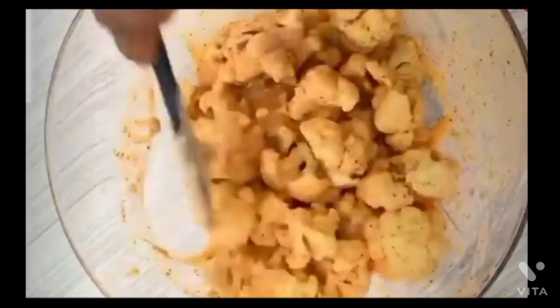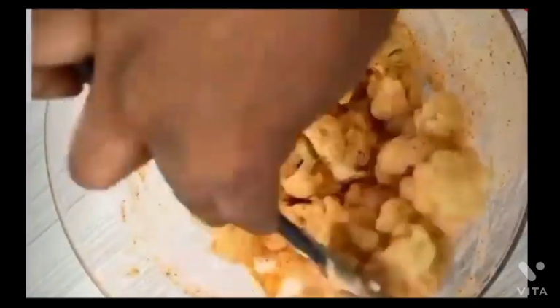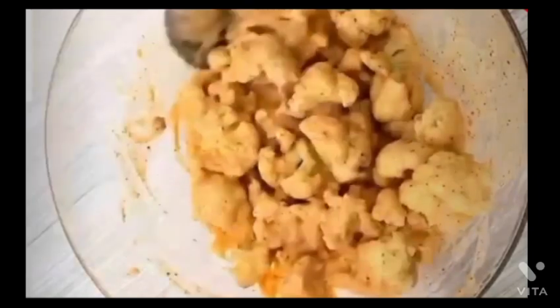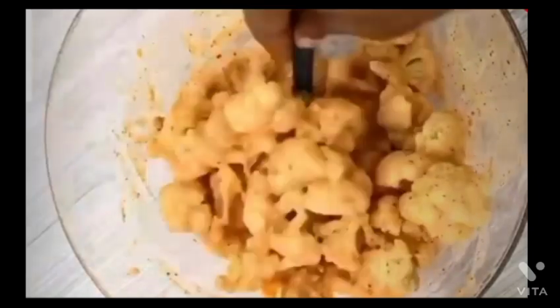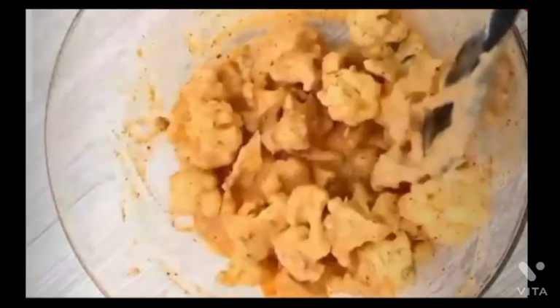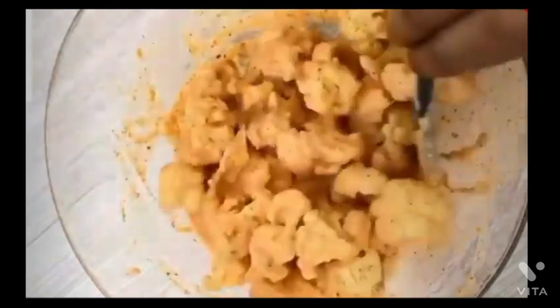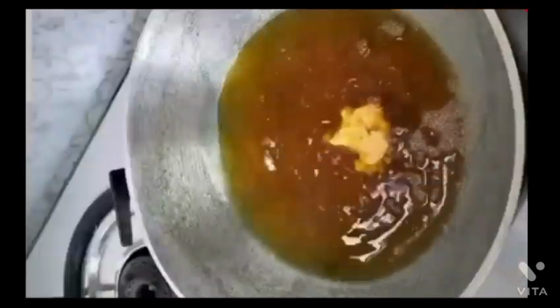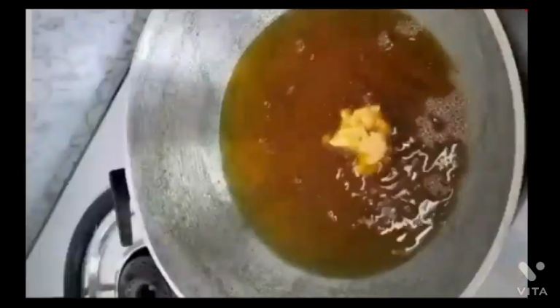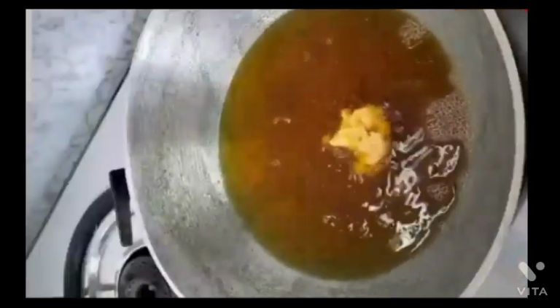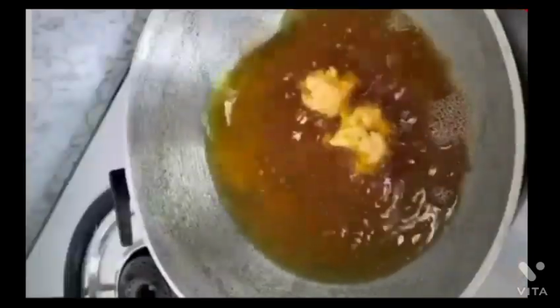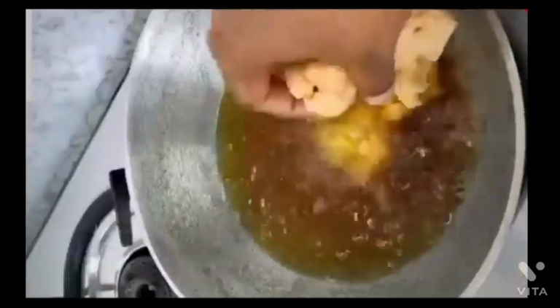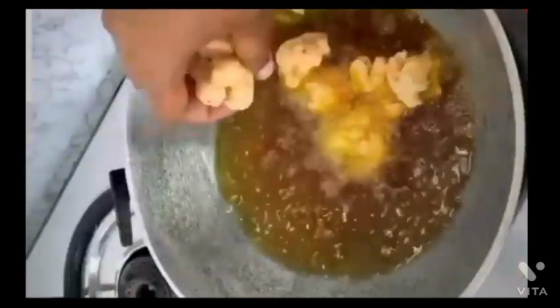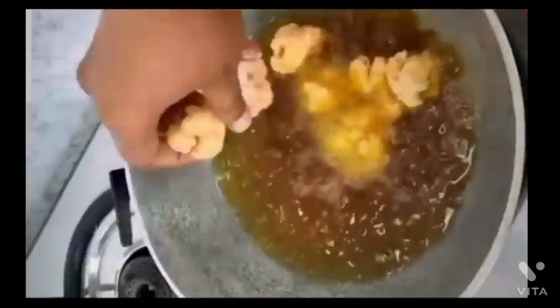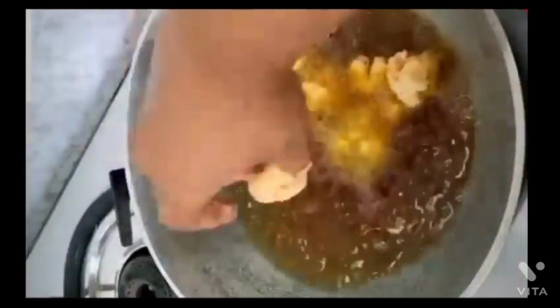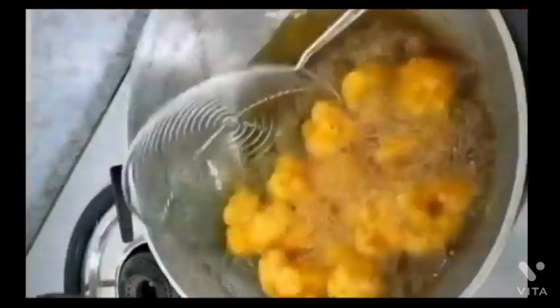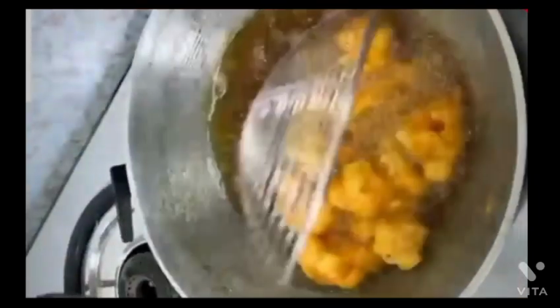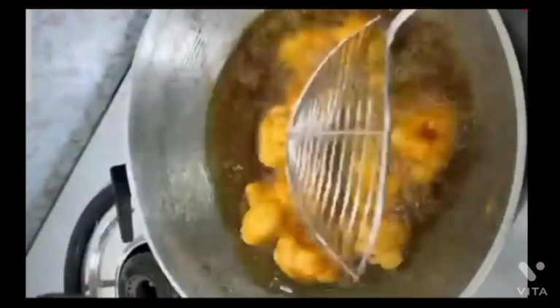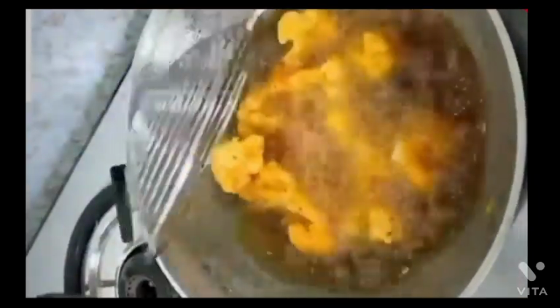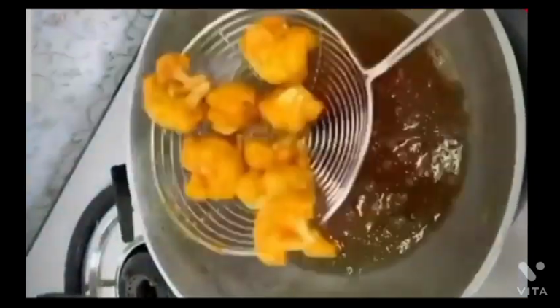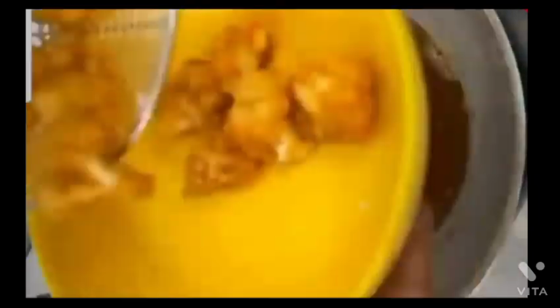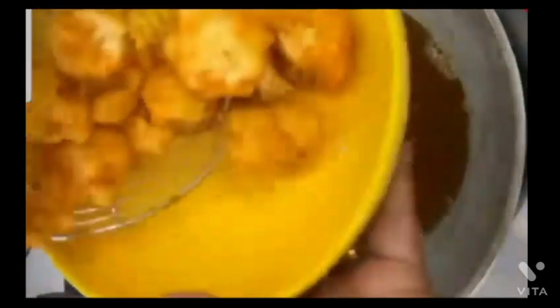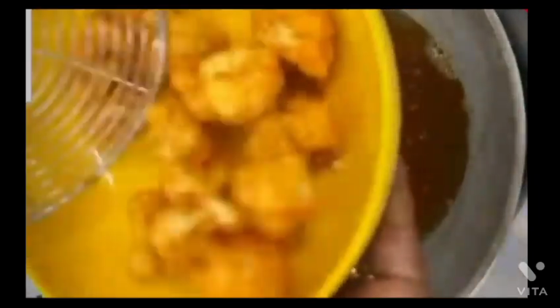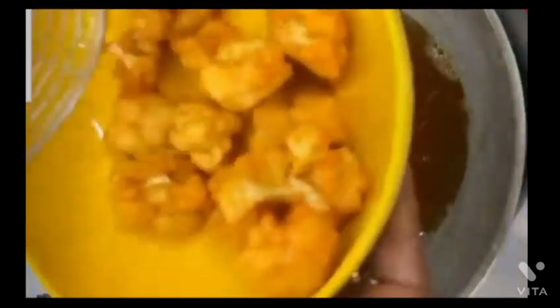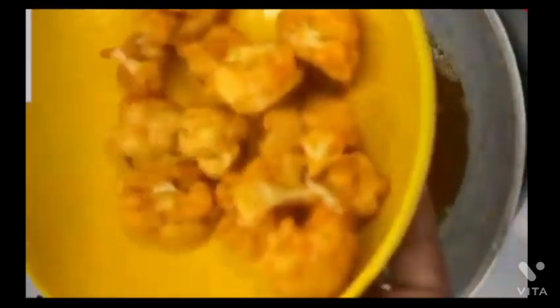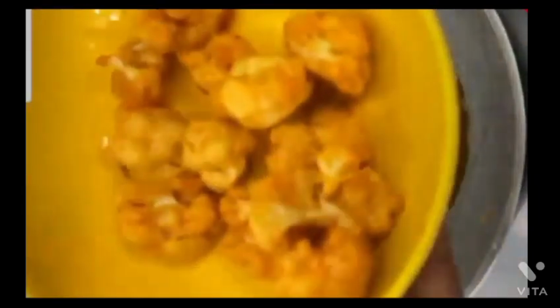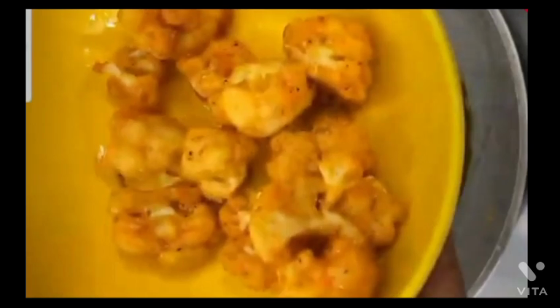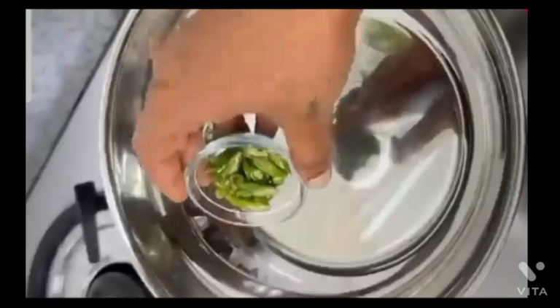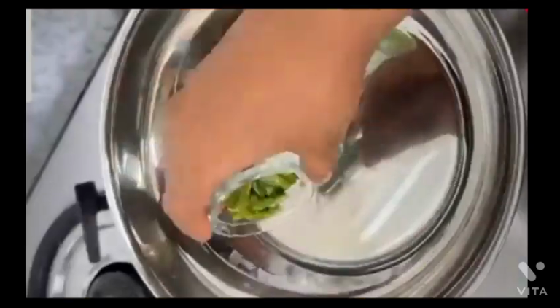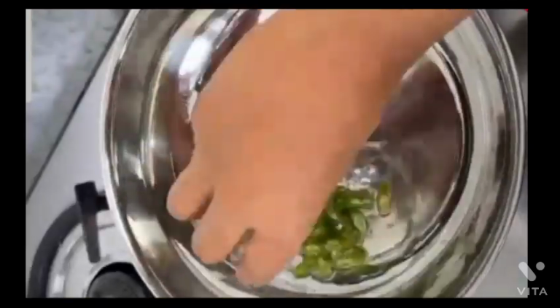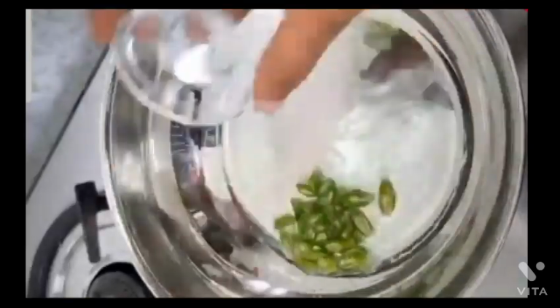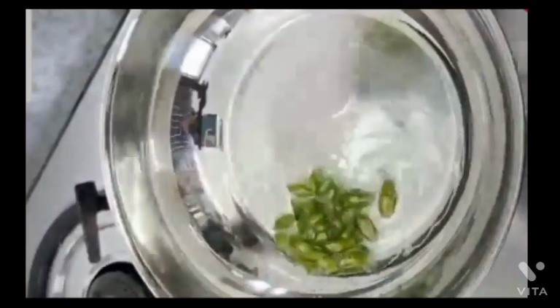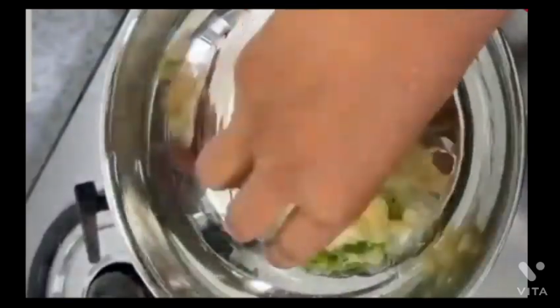Coat the gobi in the batter and deep fry it. Once it is crispy, remove it.